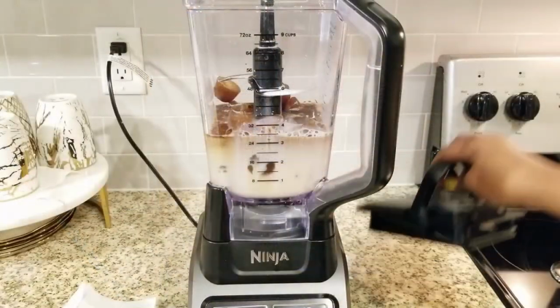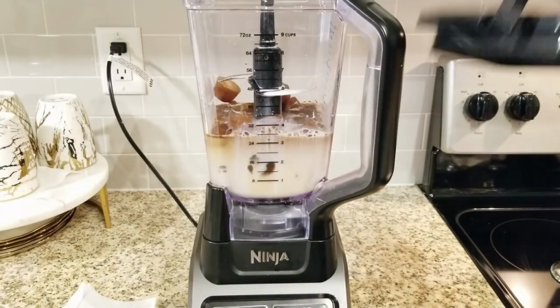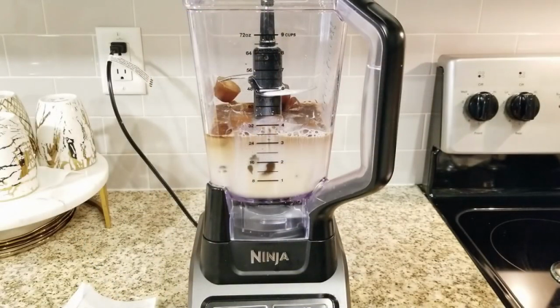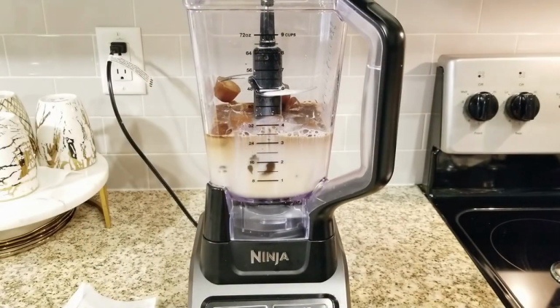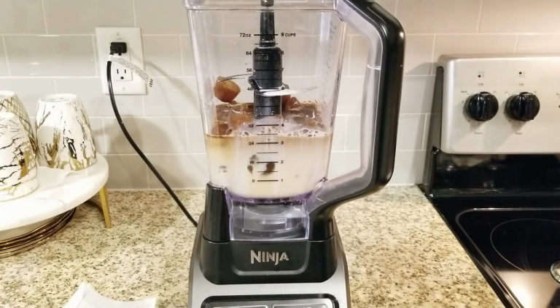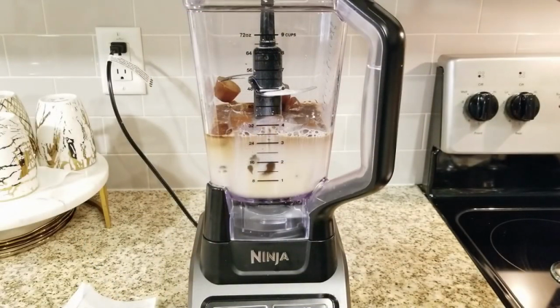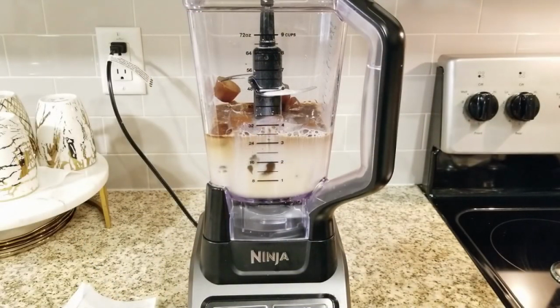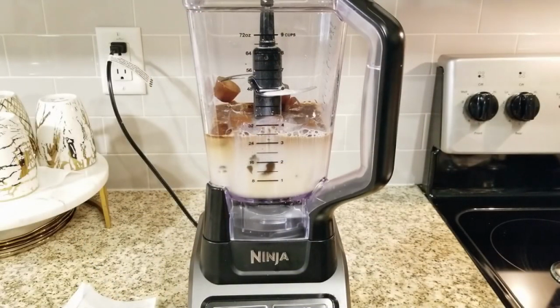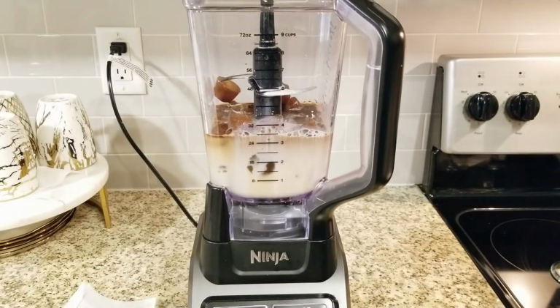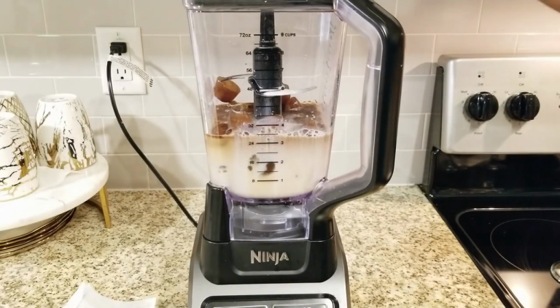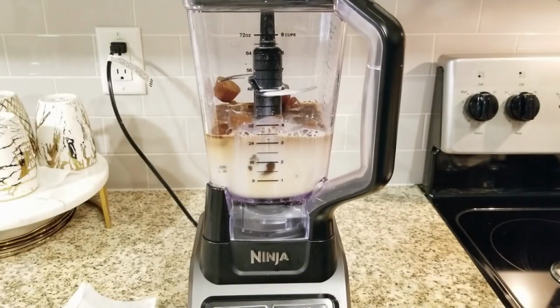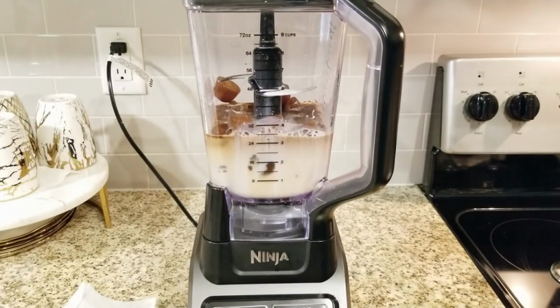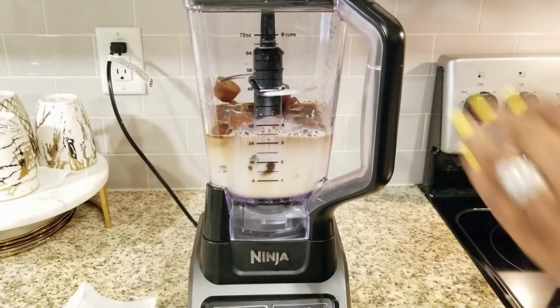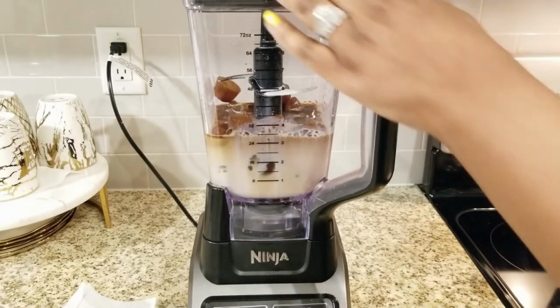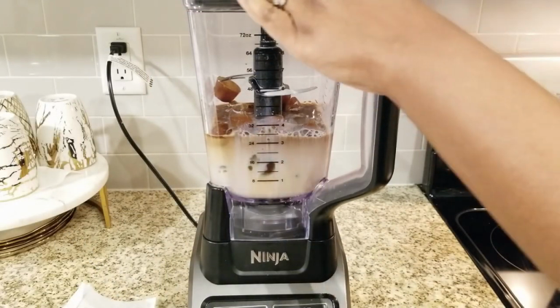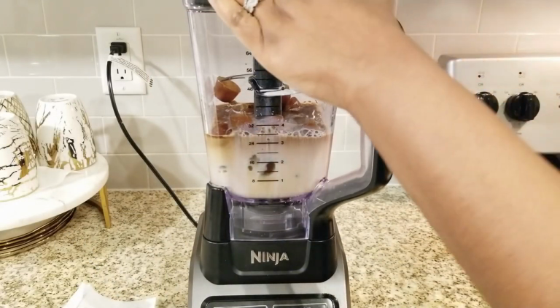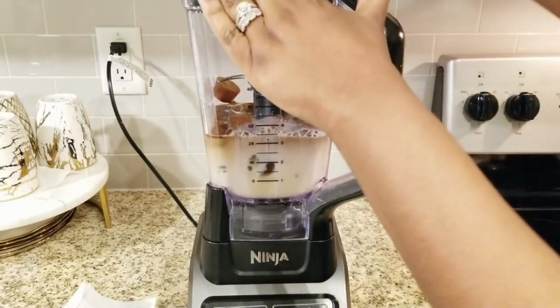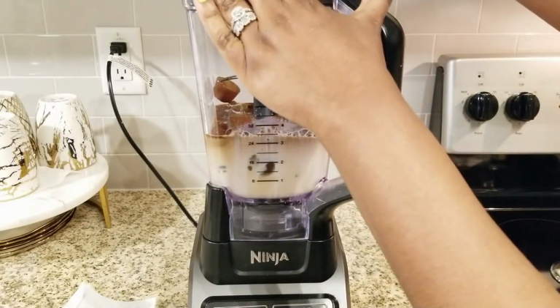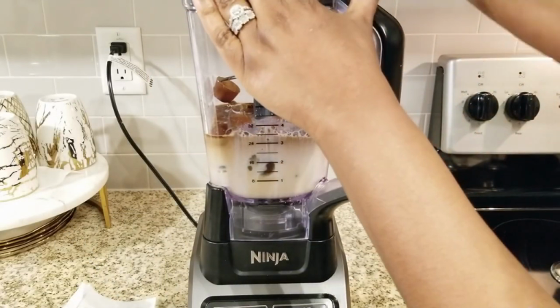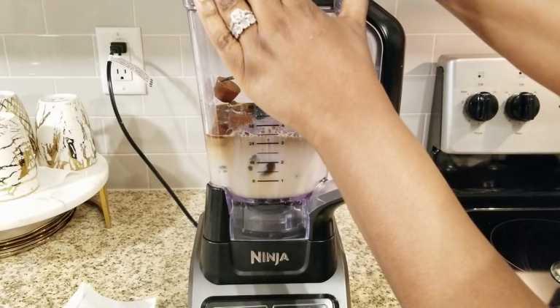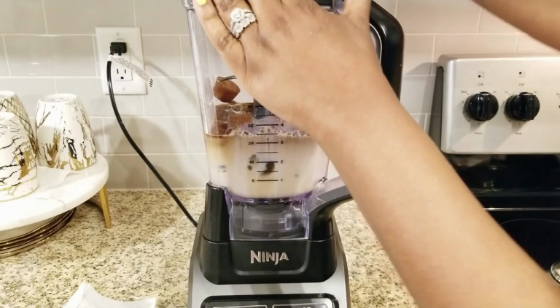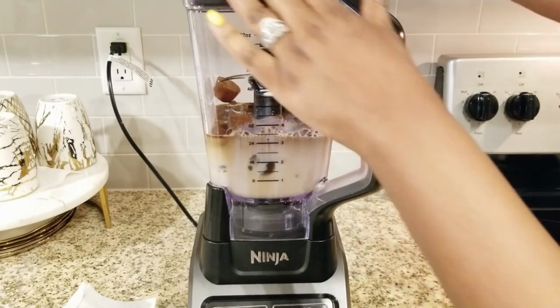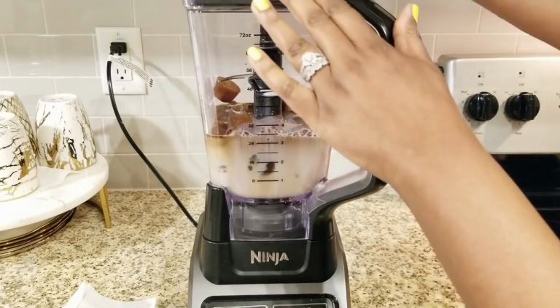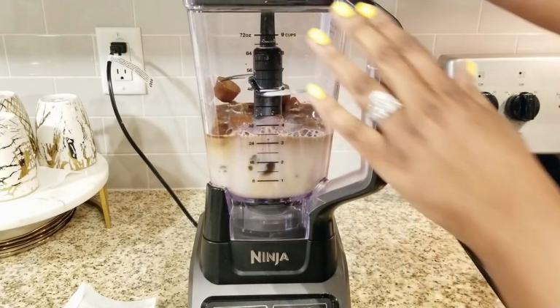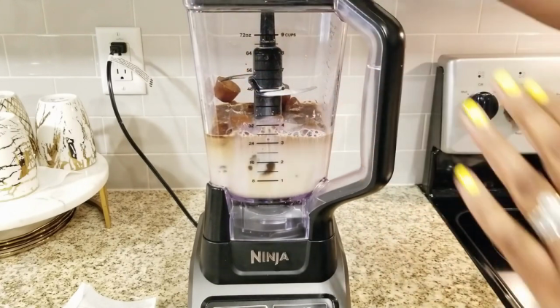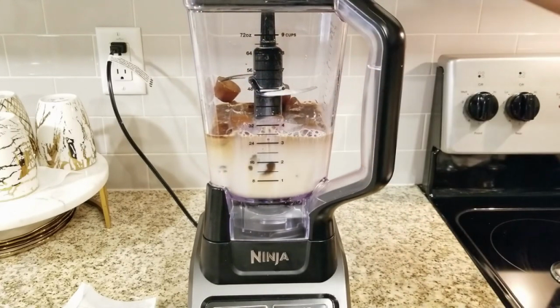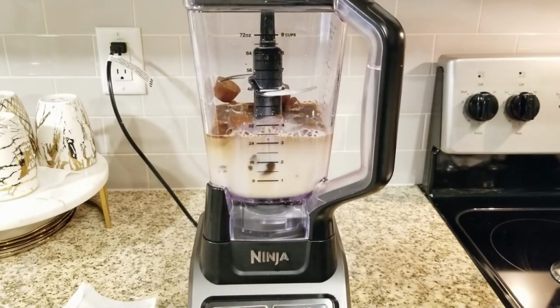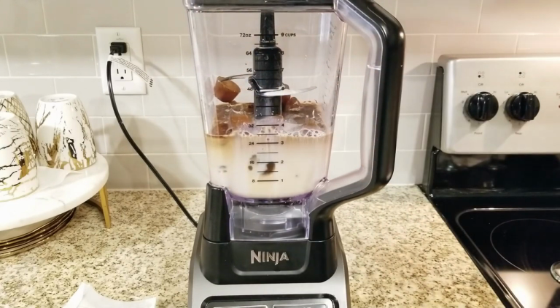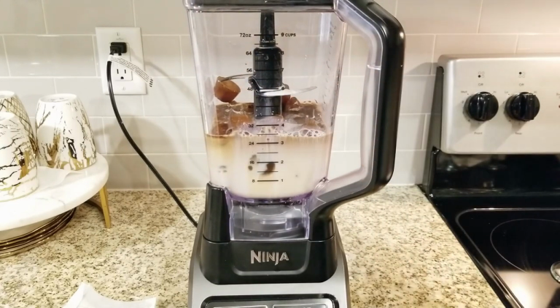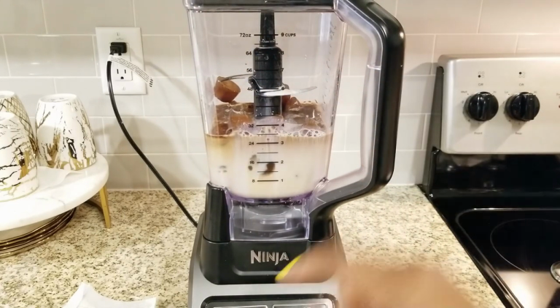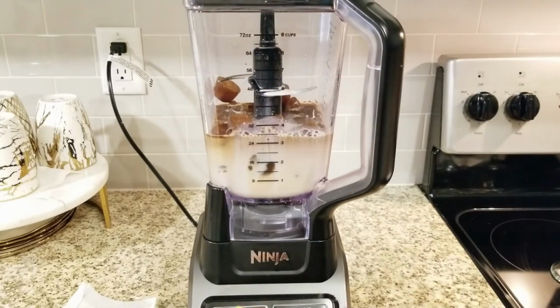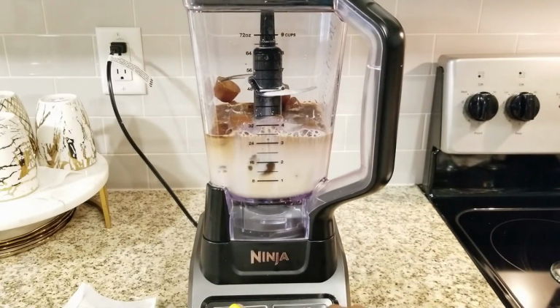Now I'm going to go ahead, put the top on, and just go ahead and pulse it for about 15 to 20 seconds.